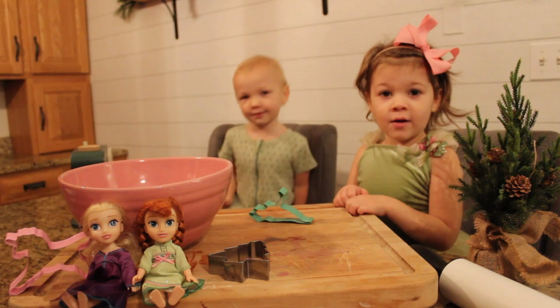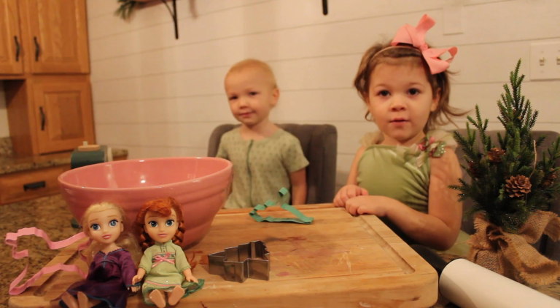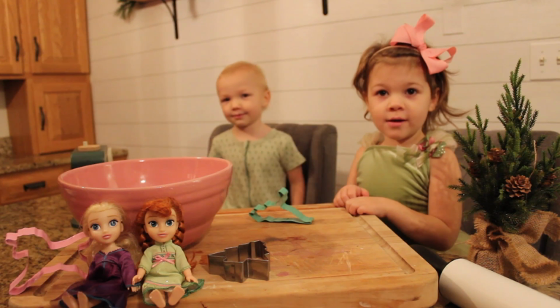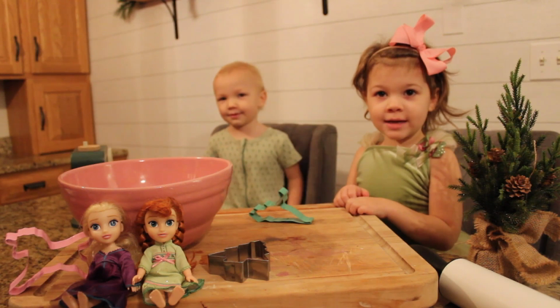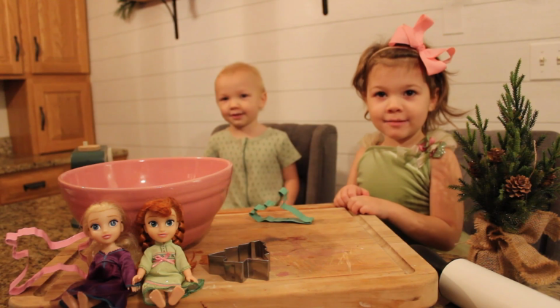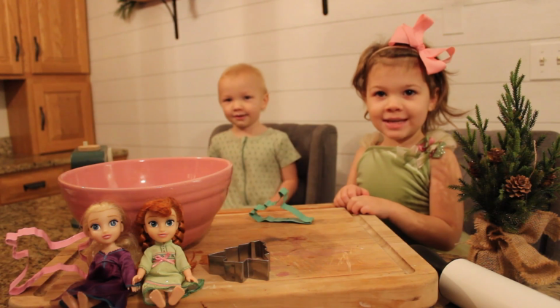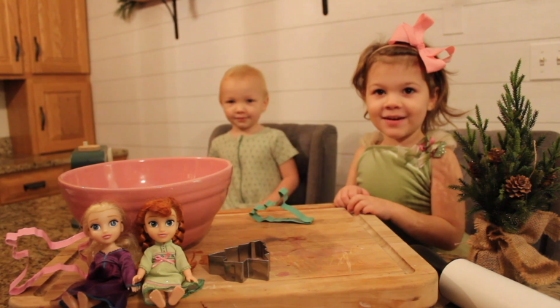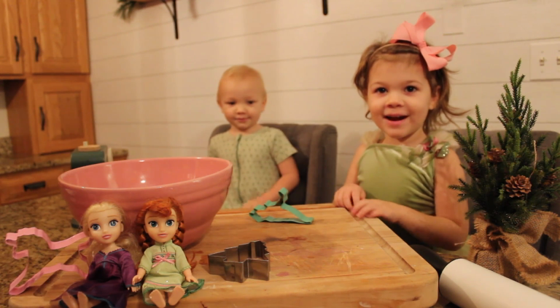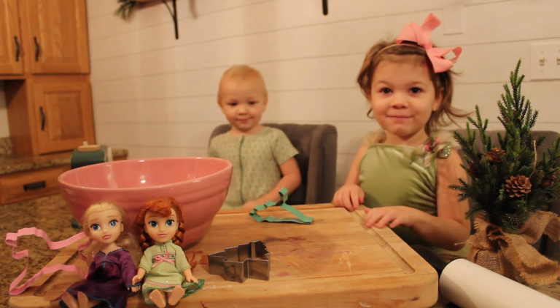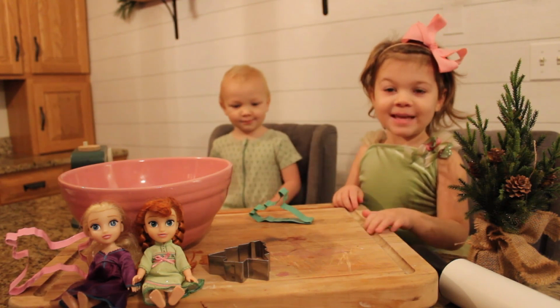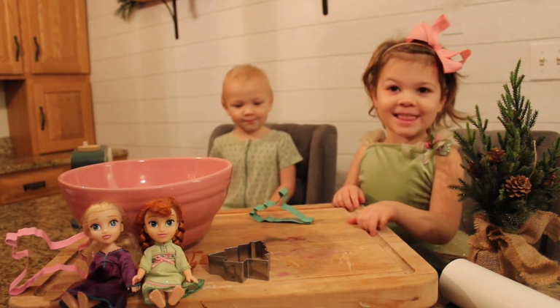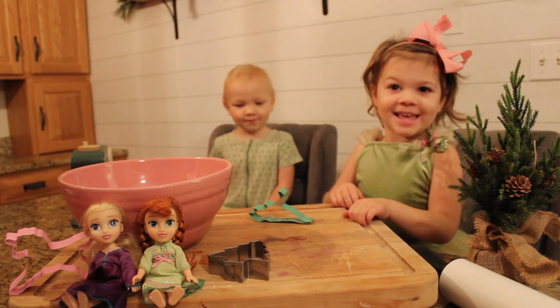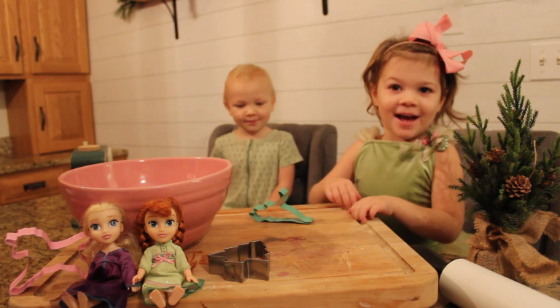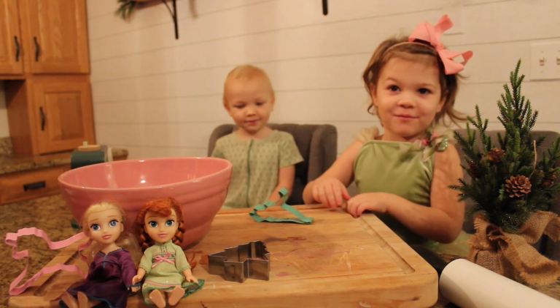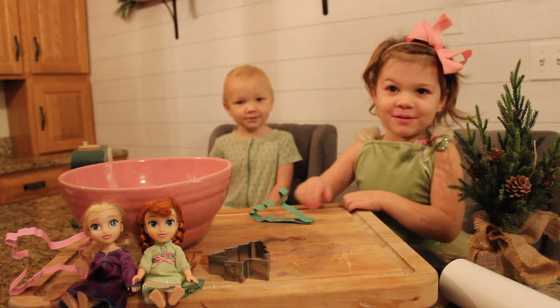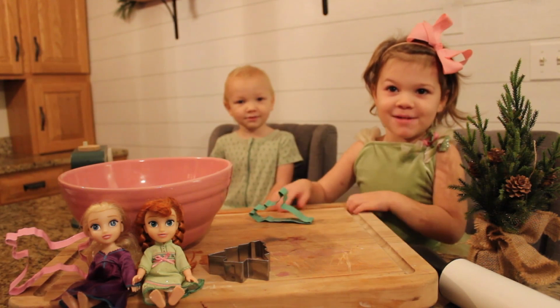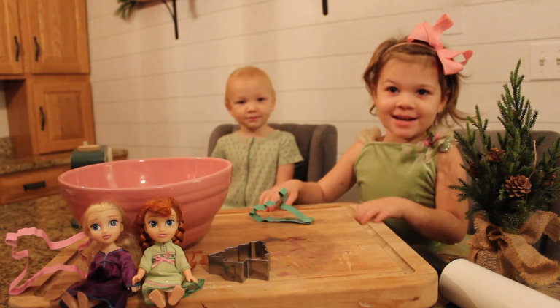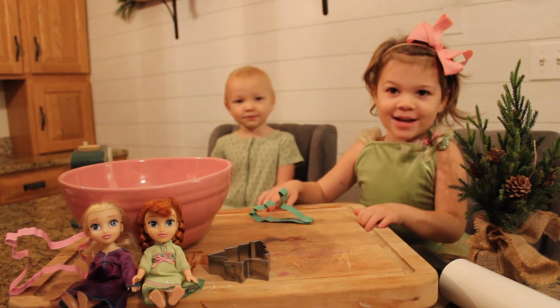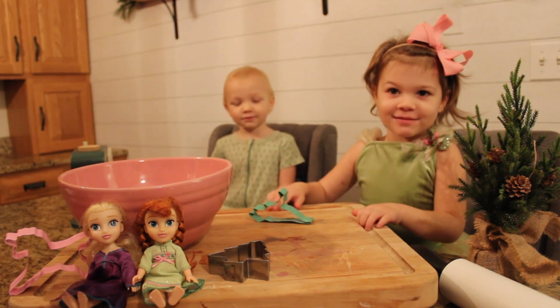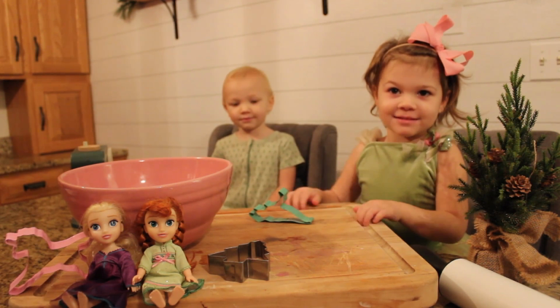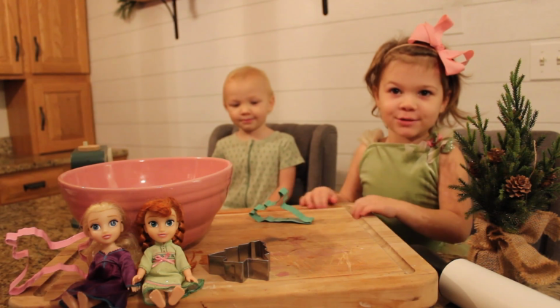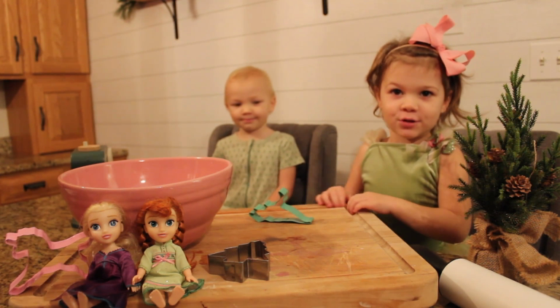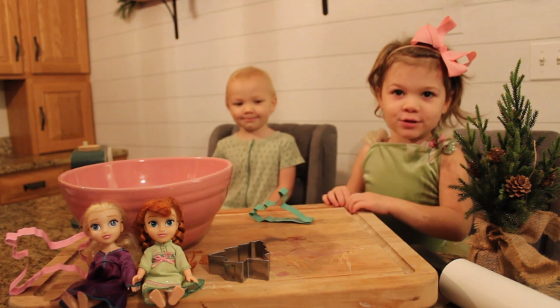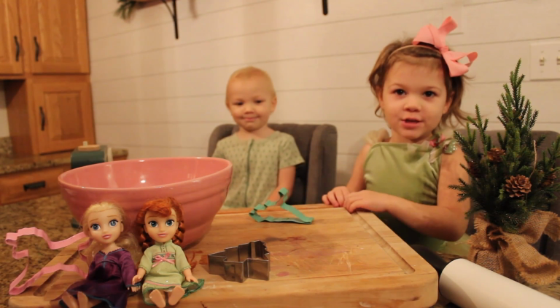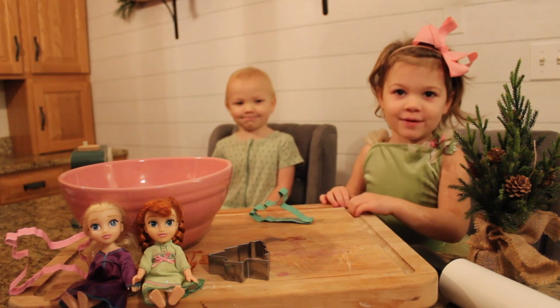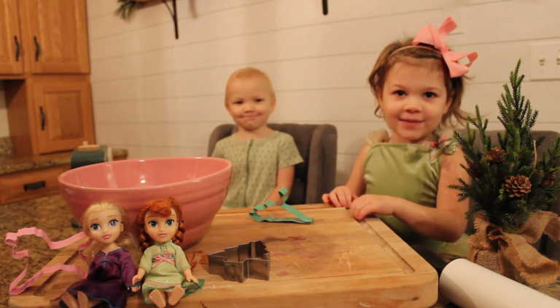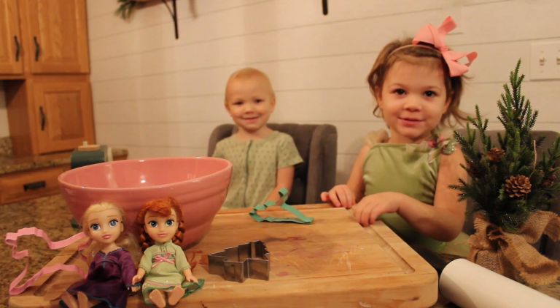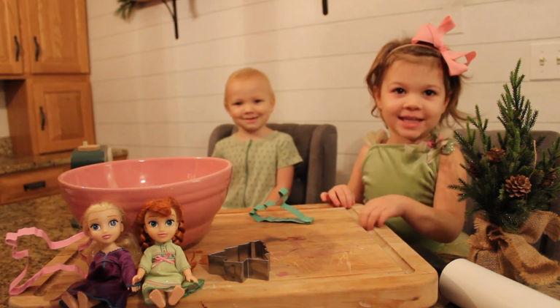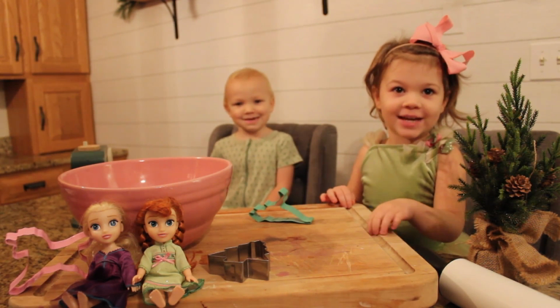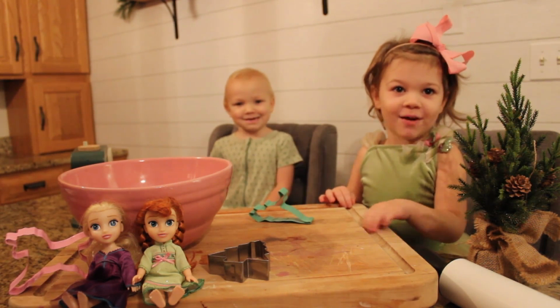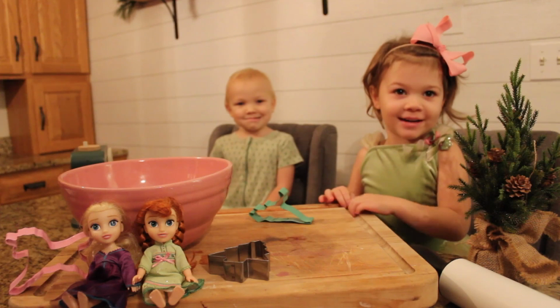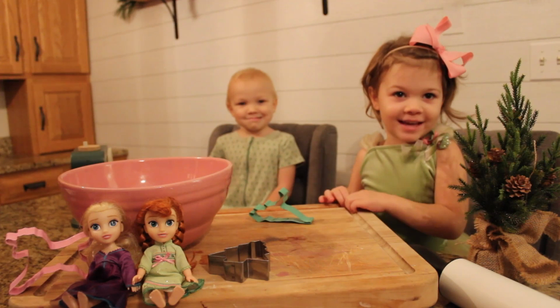Welcome to our video. We're making Christmas cookies with Alexia Doria.